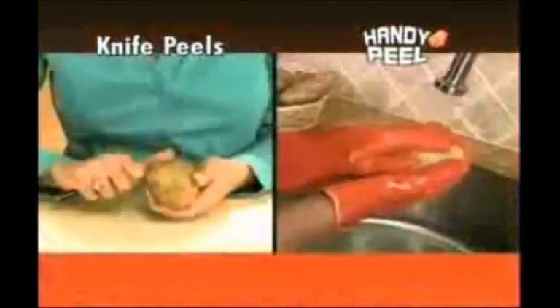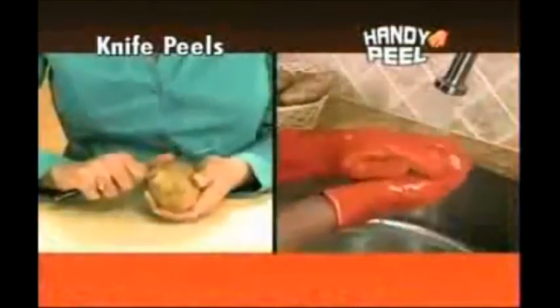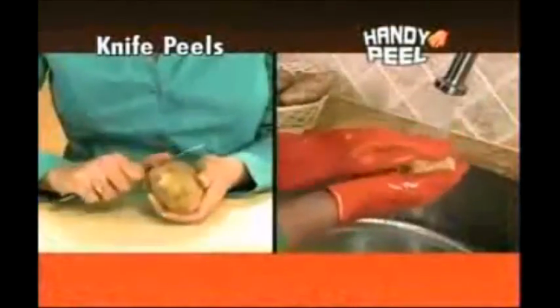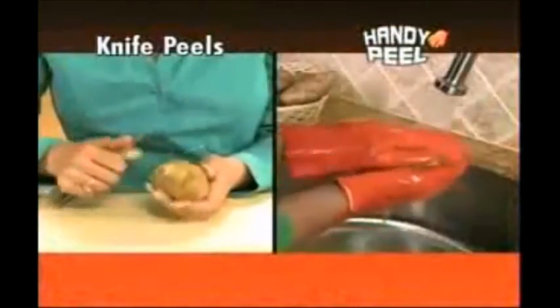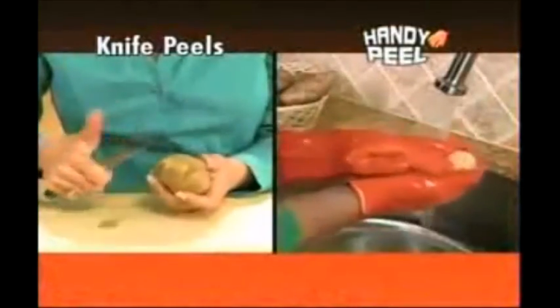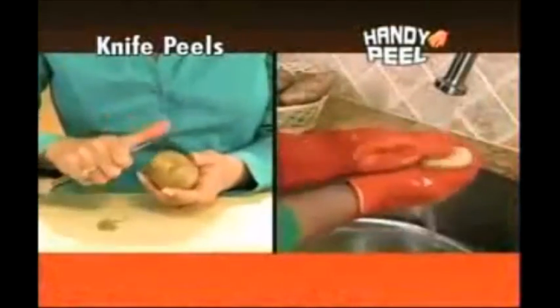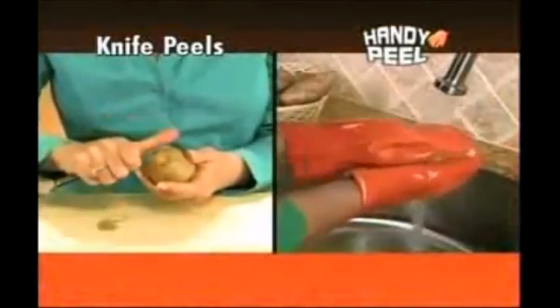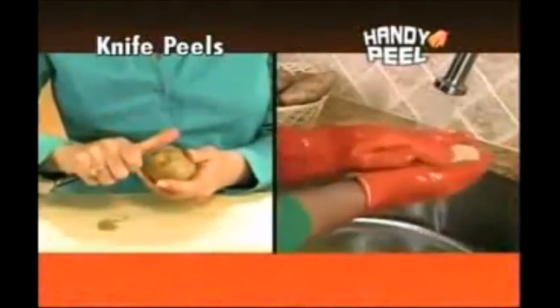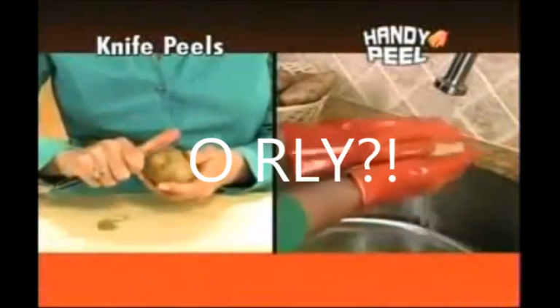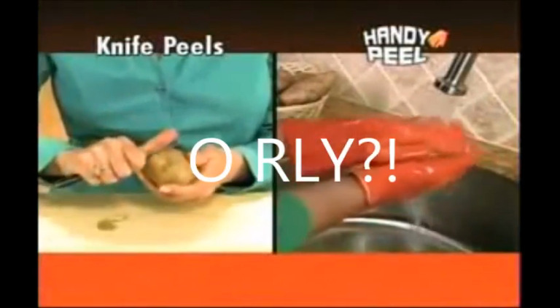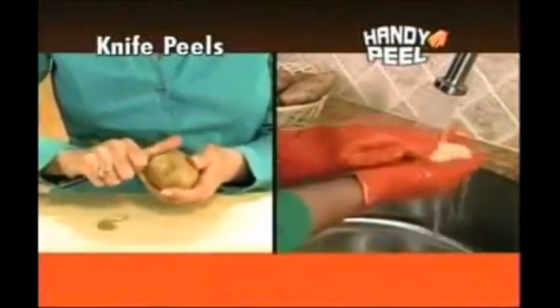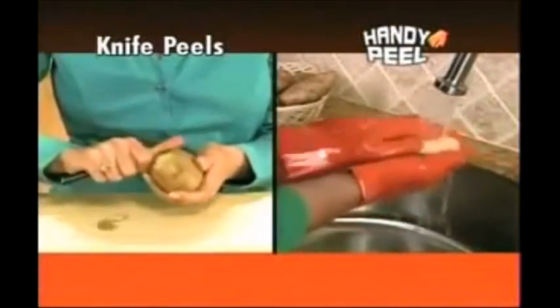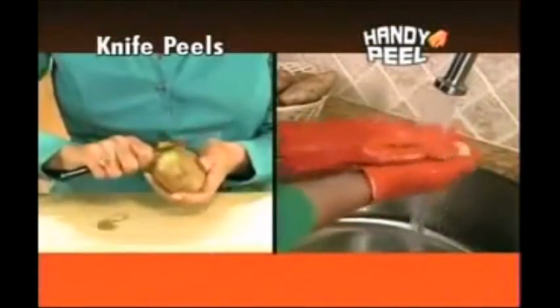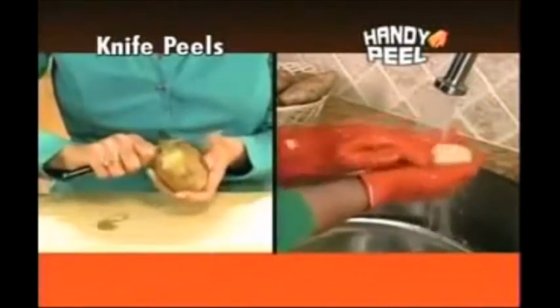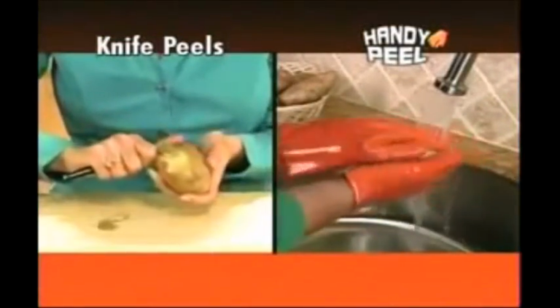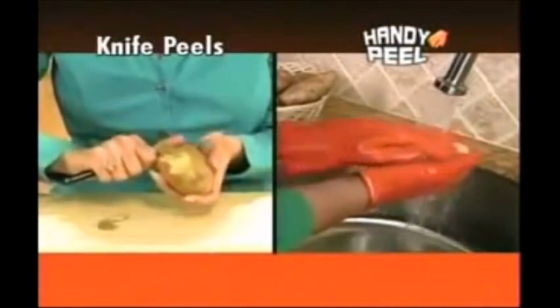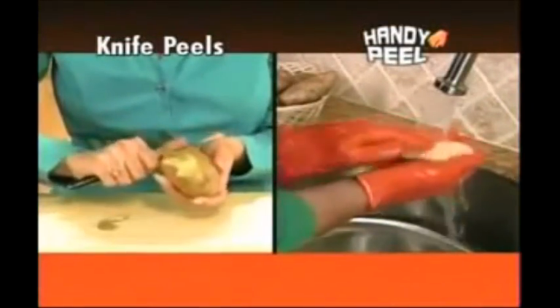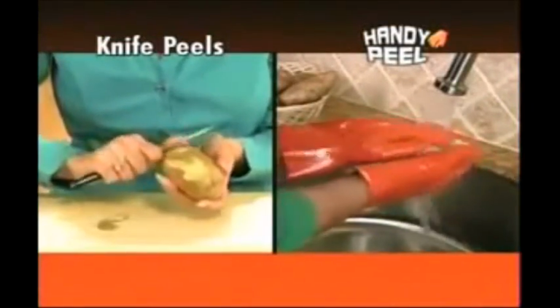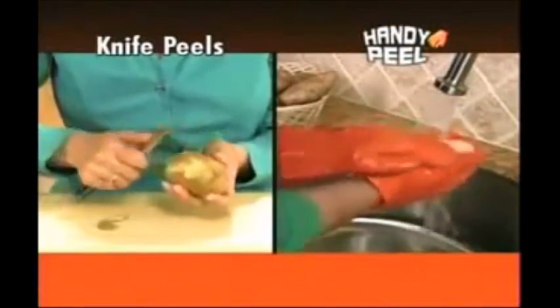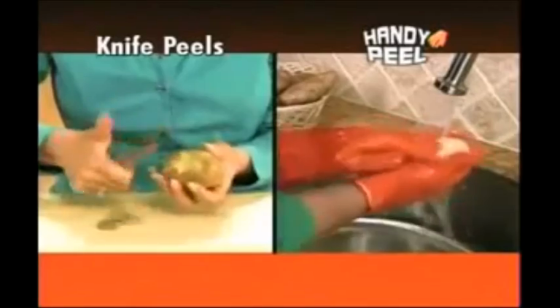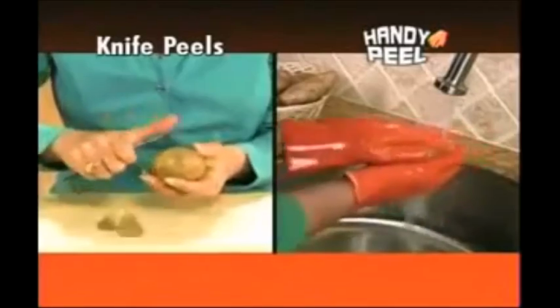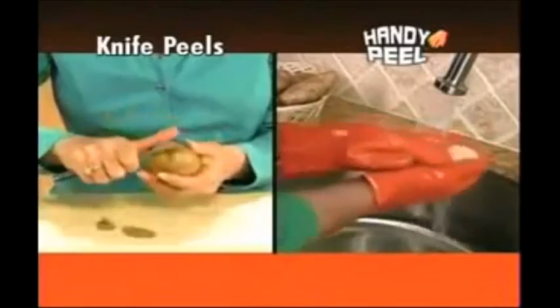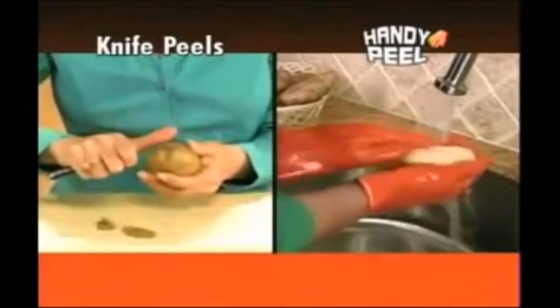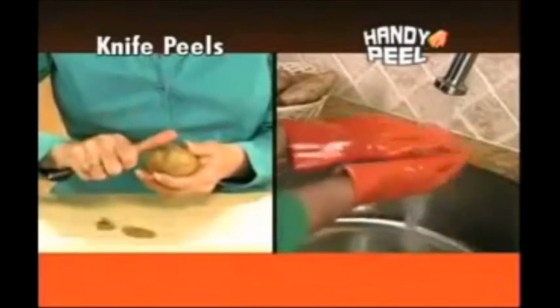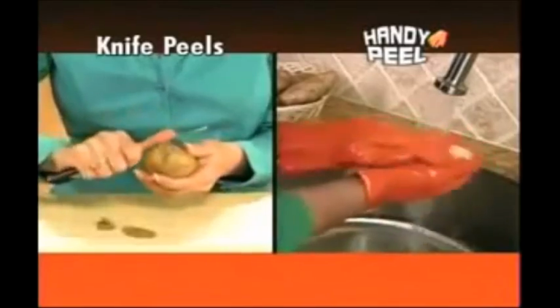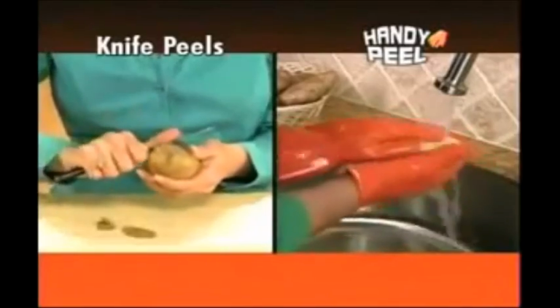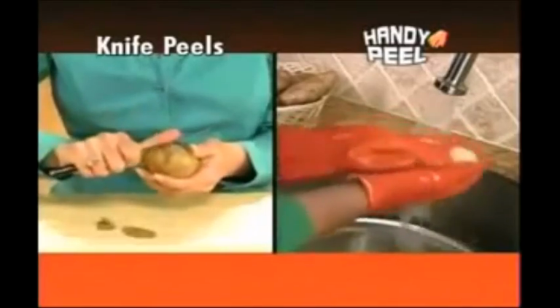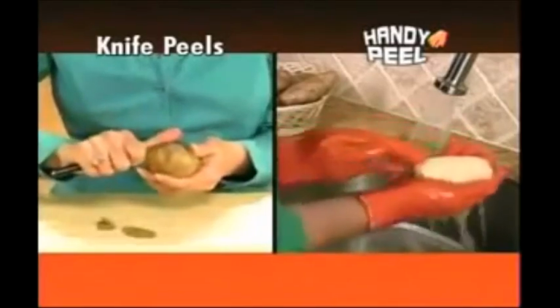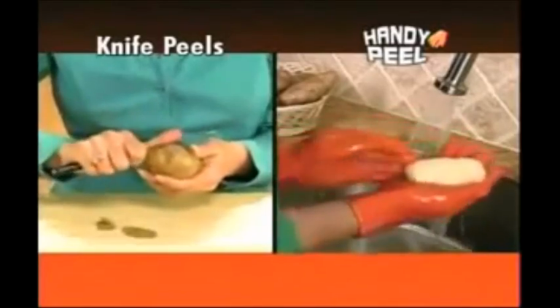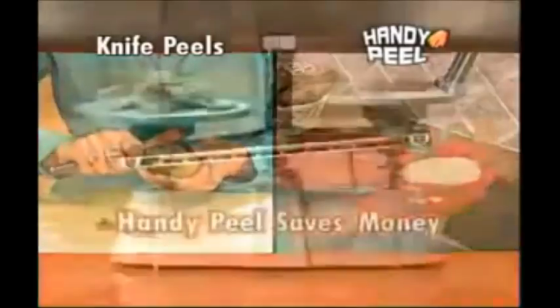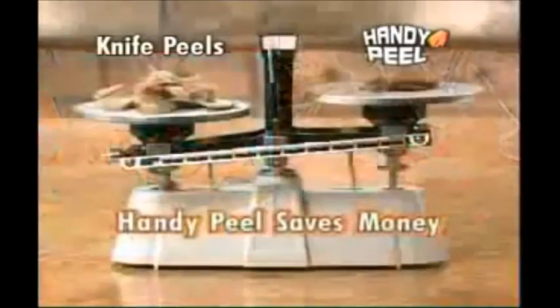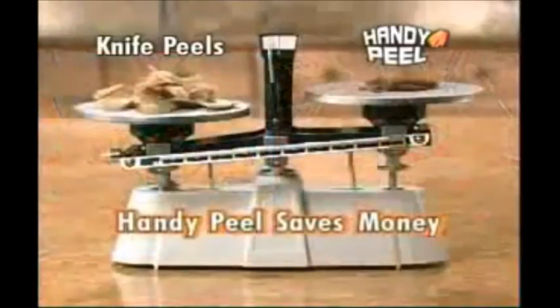Old fashioned peeling is tedious but wasteful. With Handy Peel, you just rub, peel, rub, and peel.